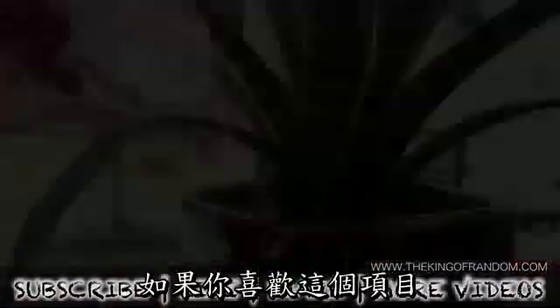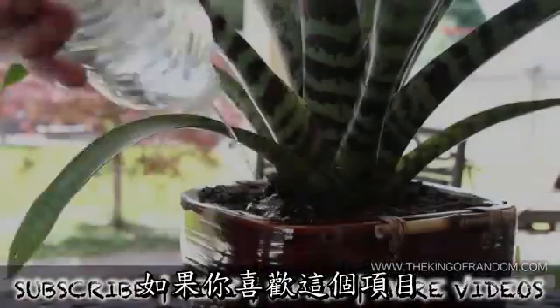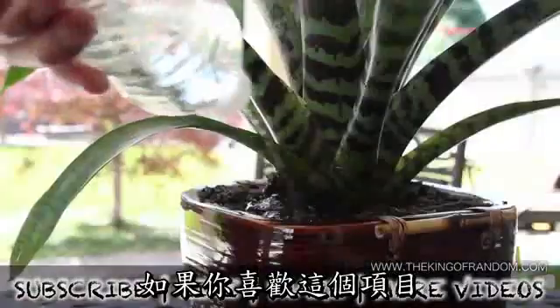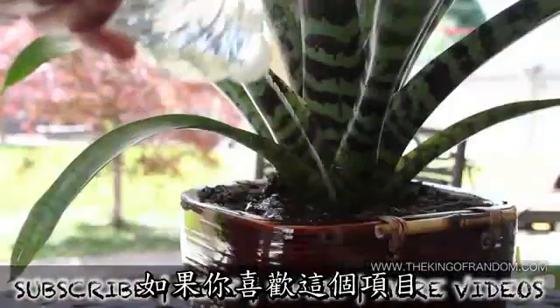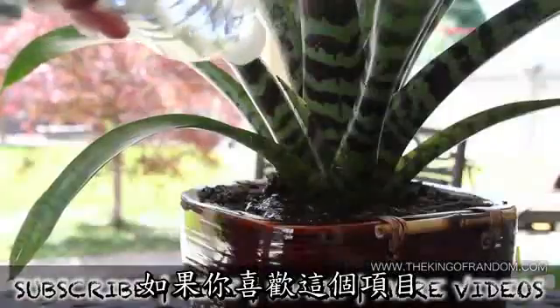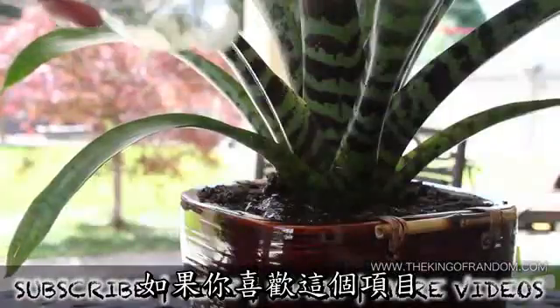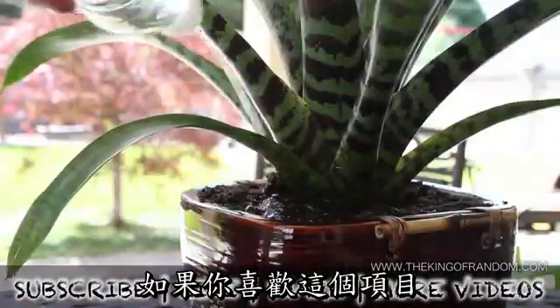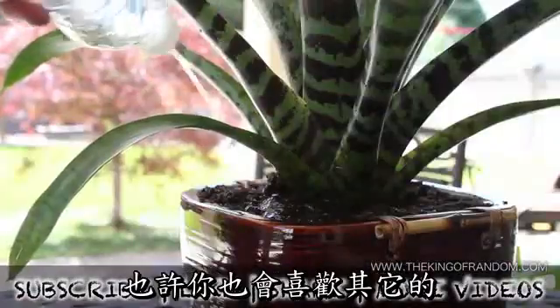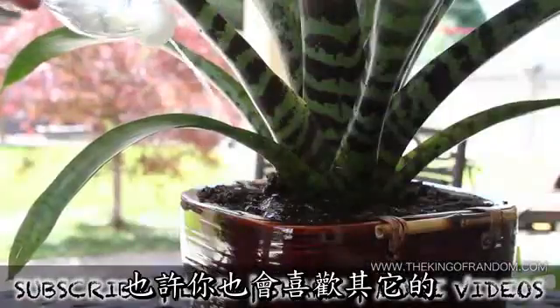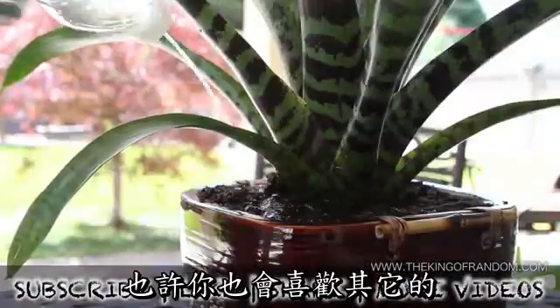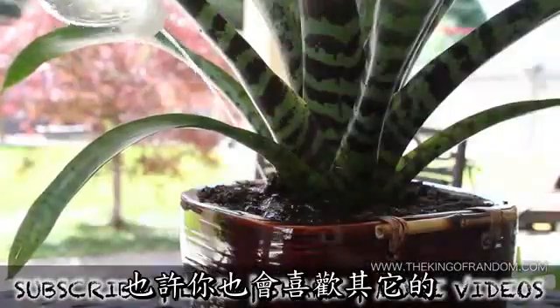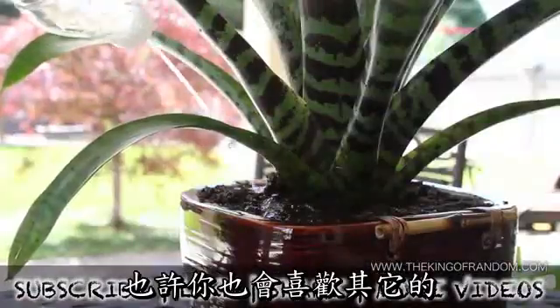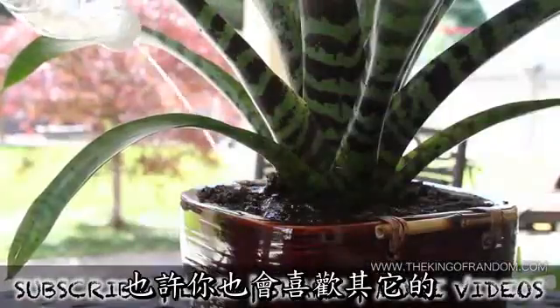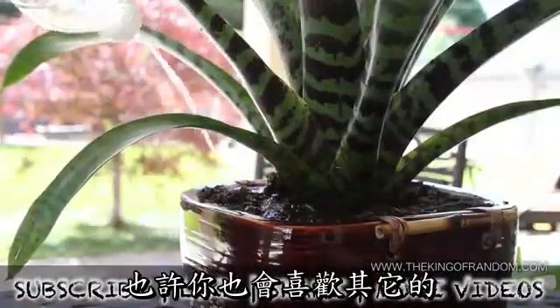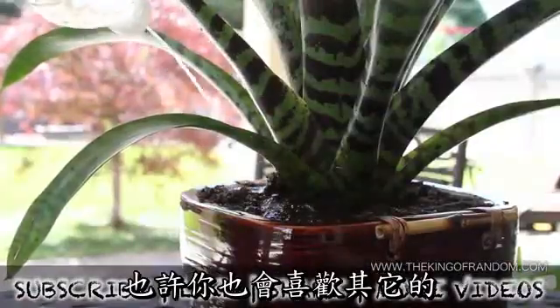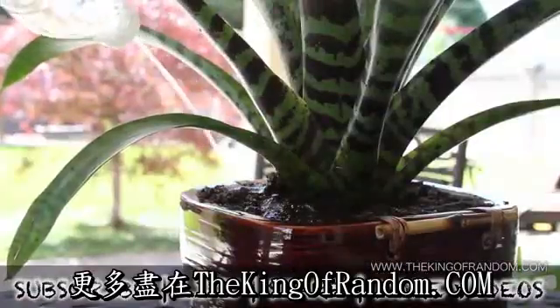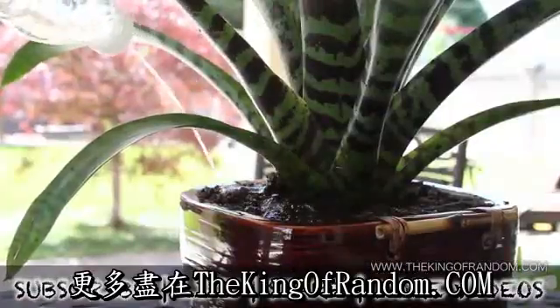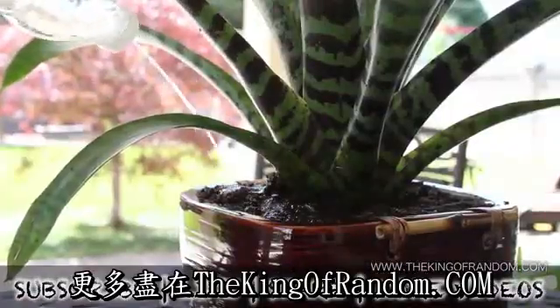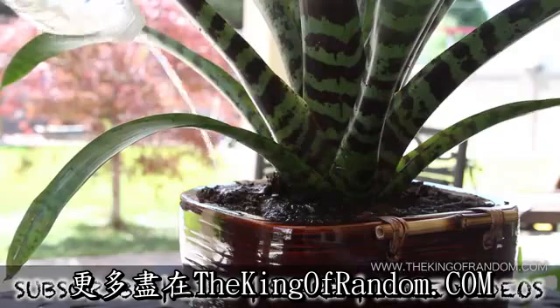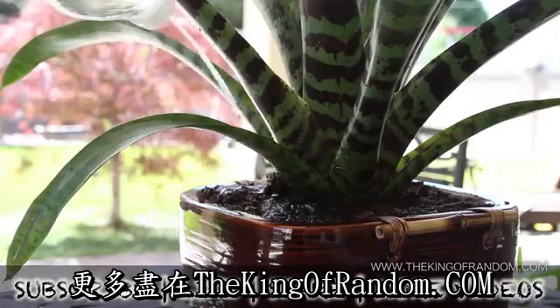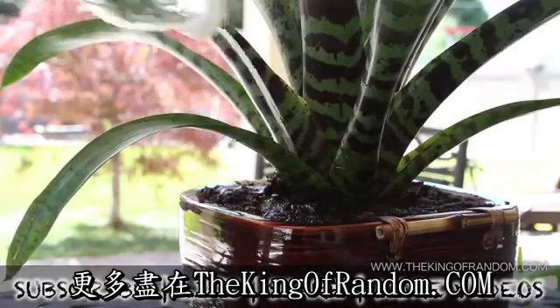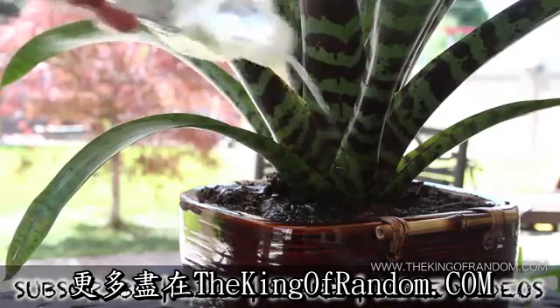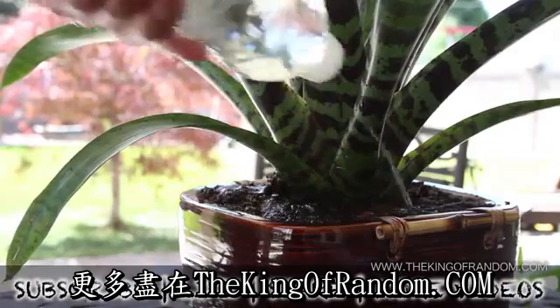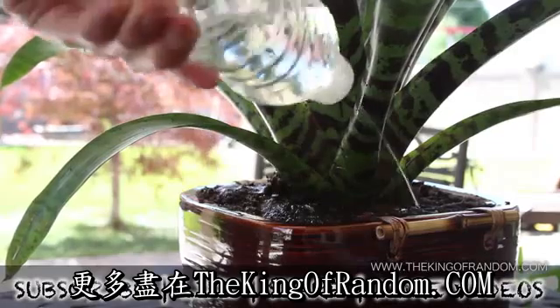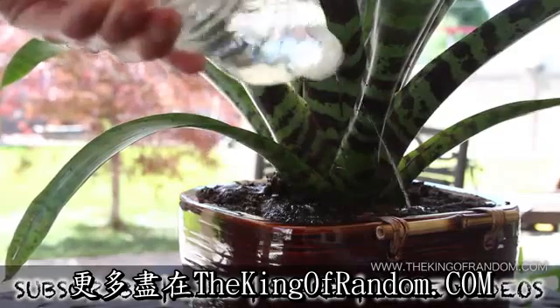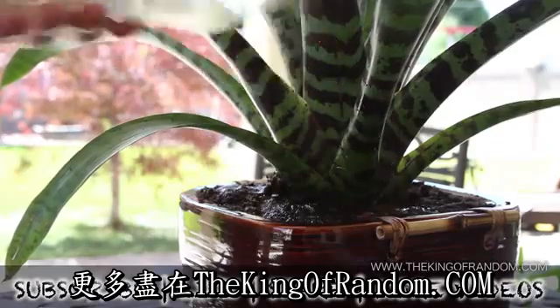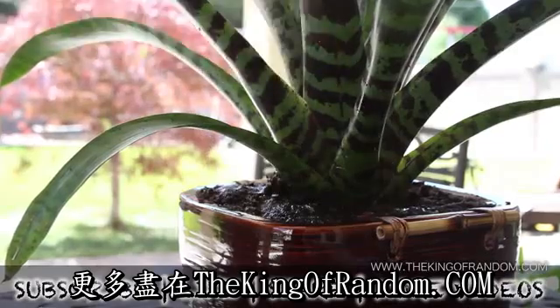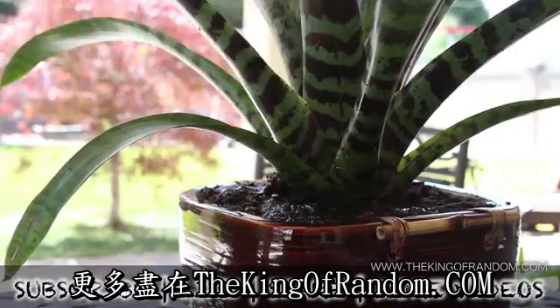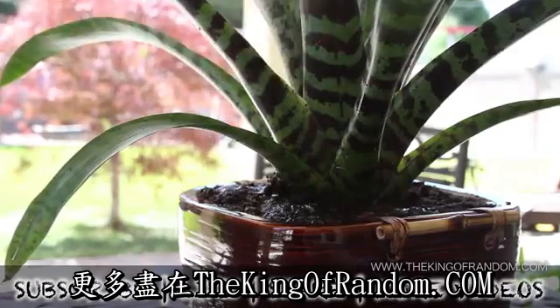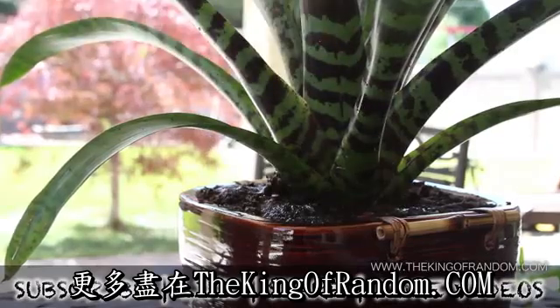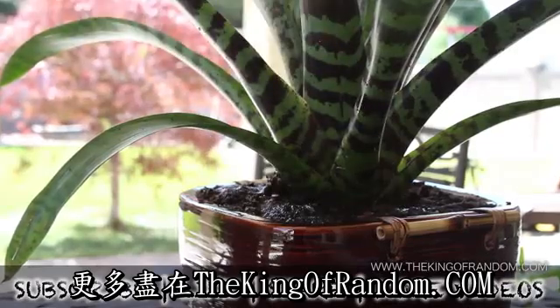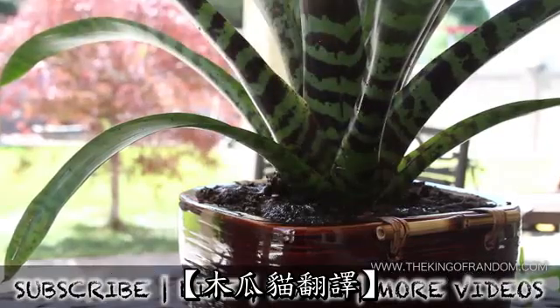If you like this project, perhaps you'll like some of my others. Check them out at www.thekingofrandom.com.